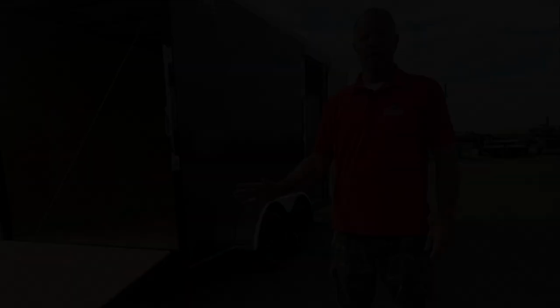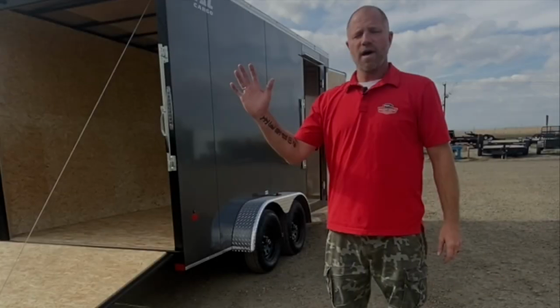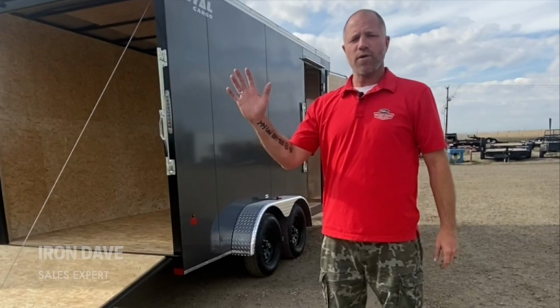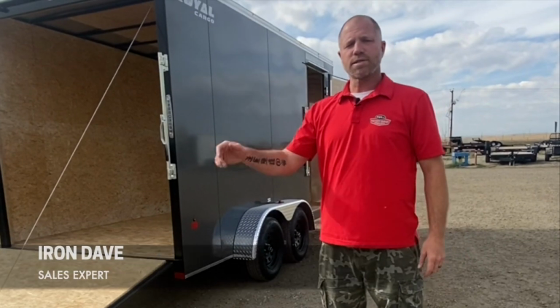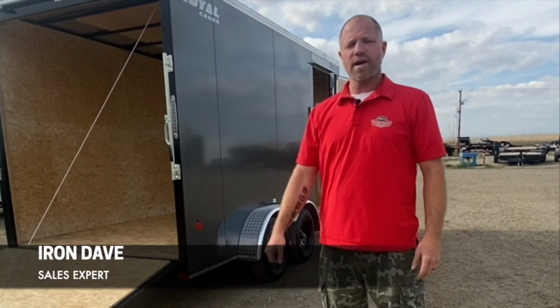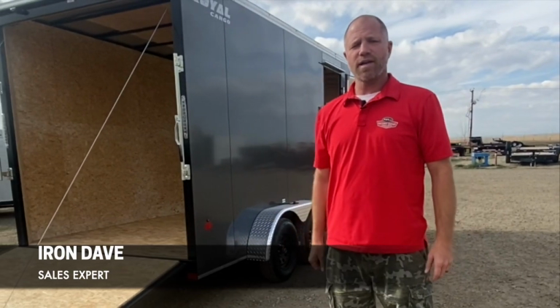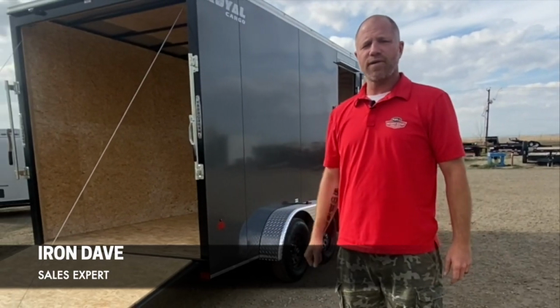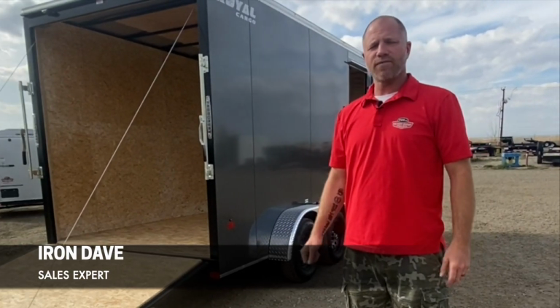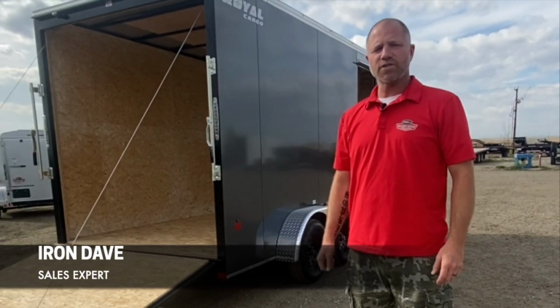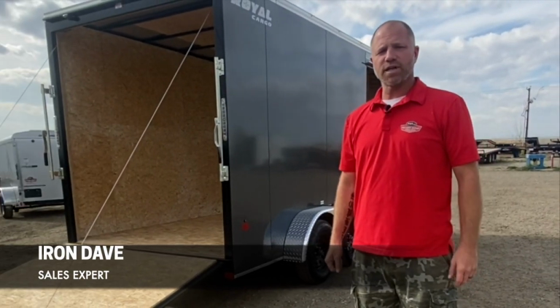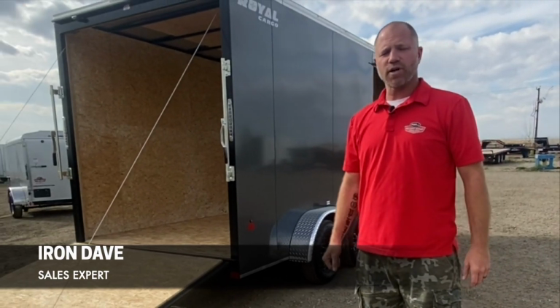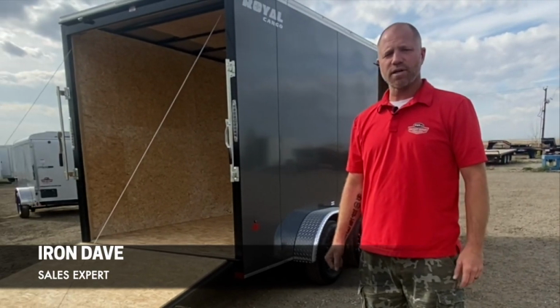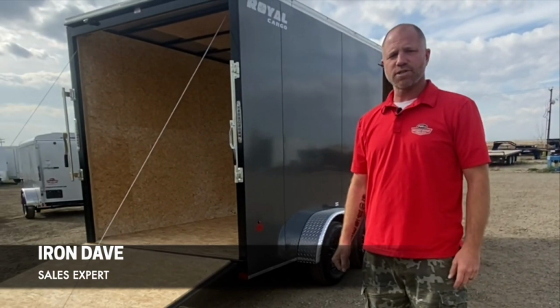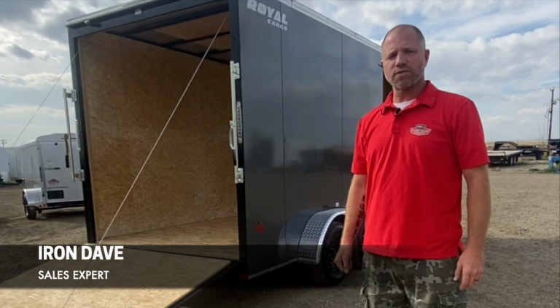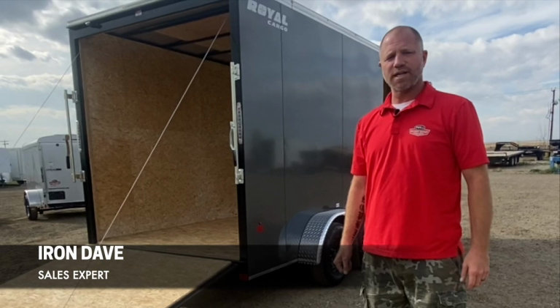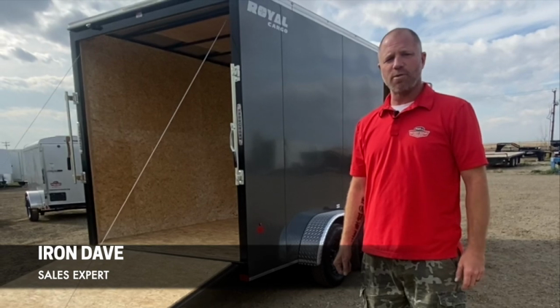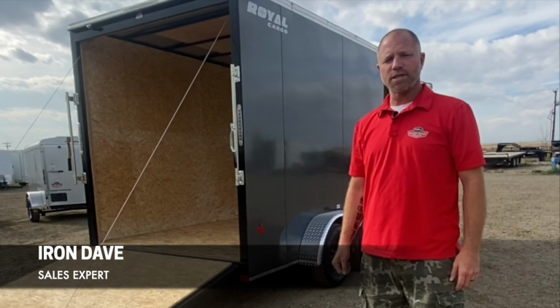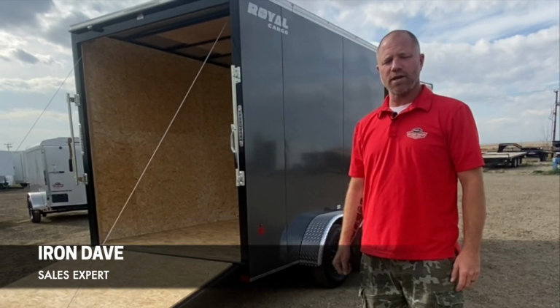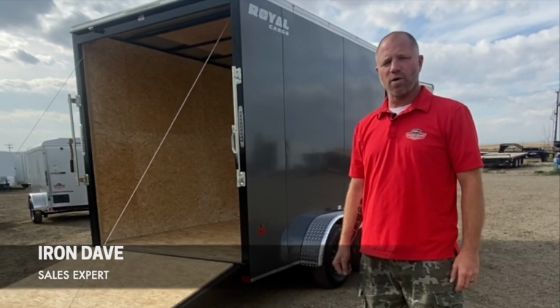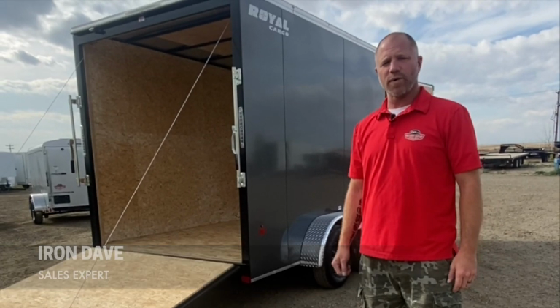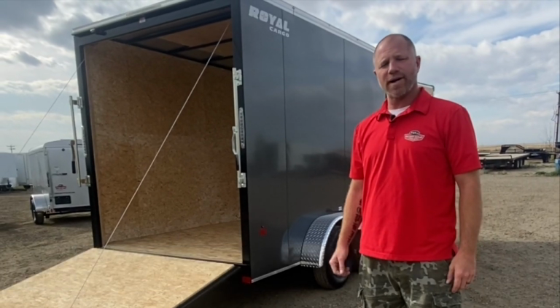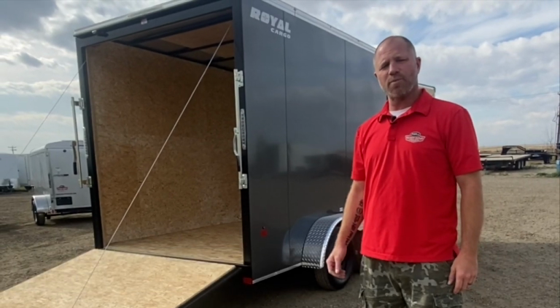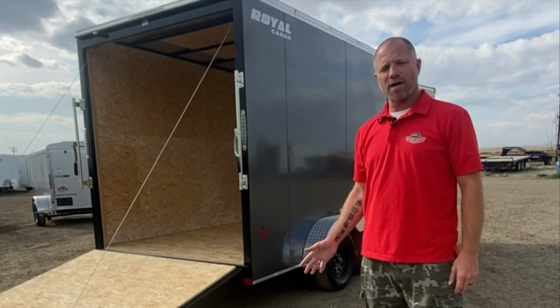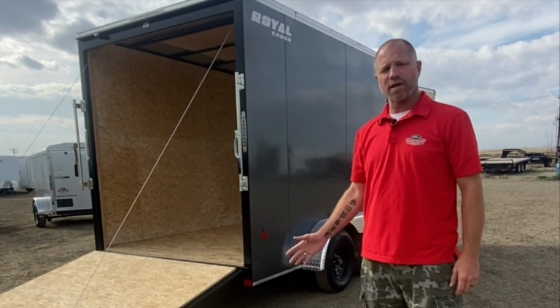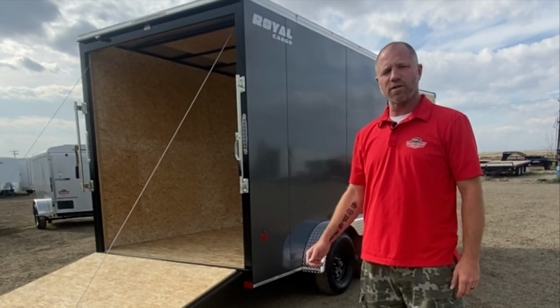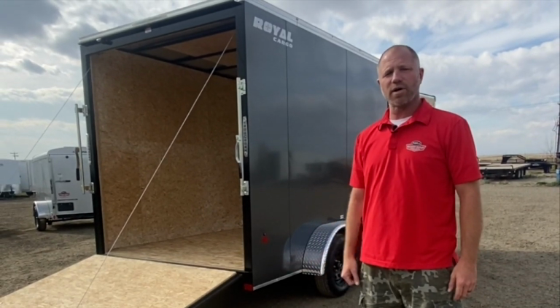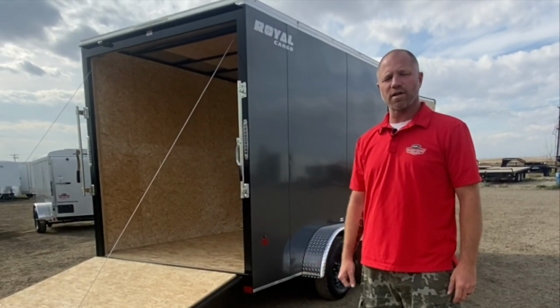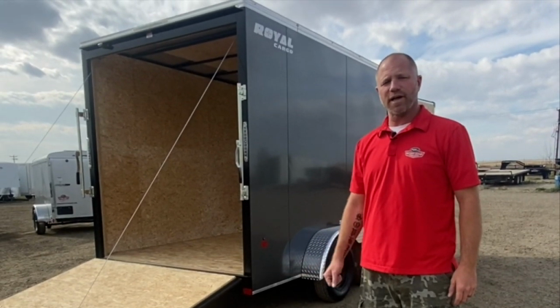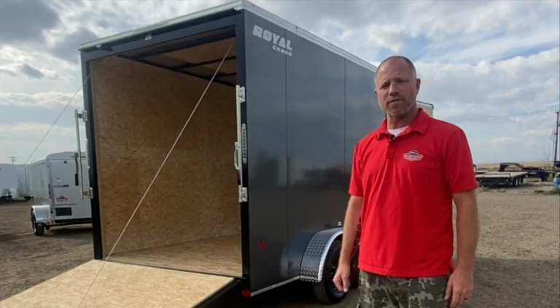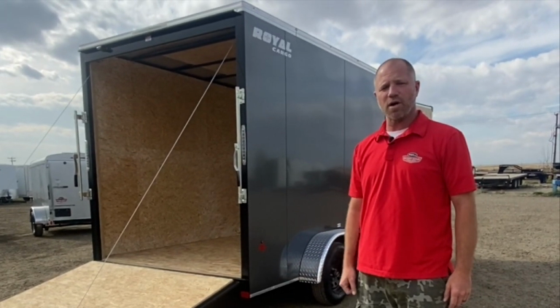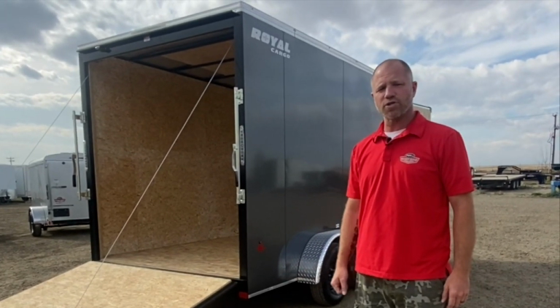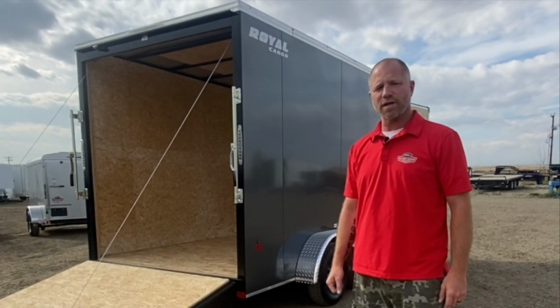Hi folks, Iron Dave here at Factory Outlet Trailers. Just want to take a moment to let you know that we are now proudly carrying the Royal lineup of cargo trailers.